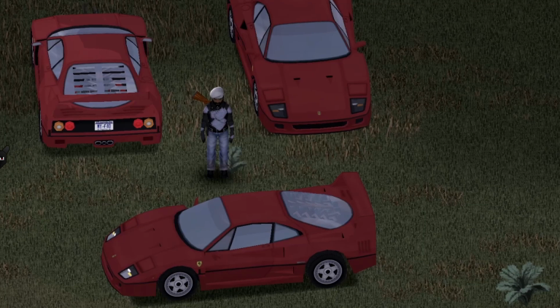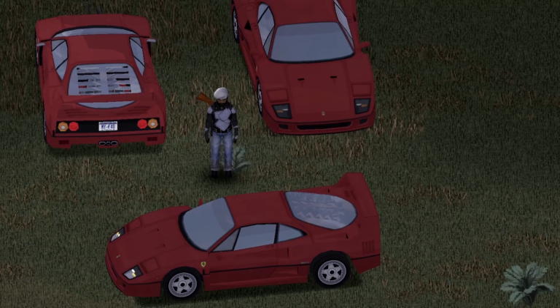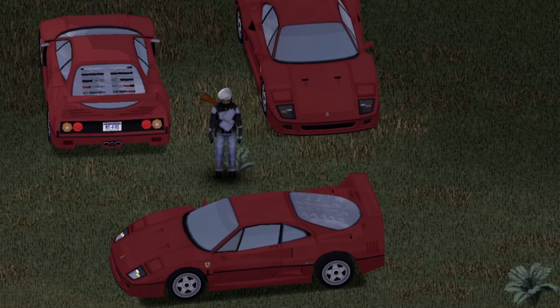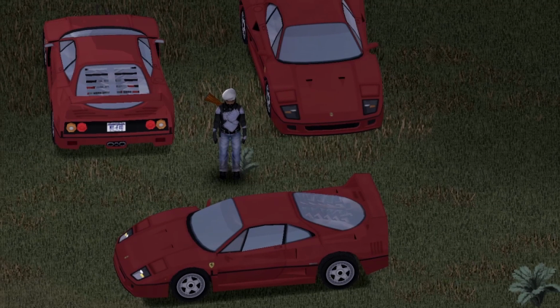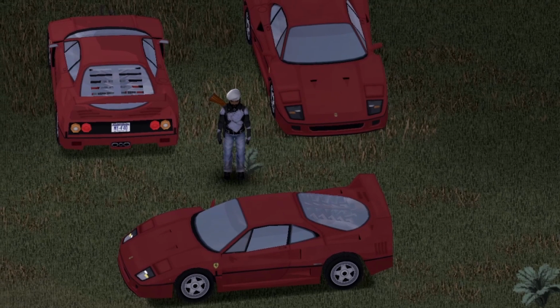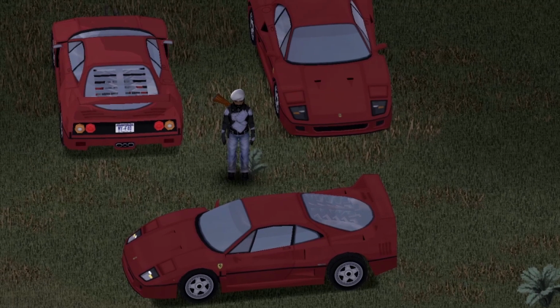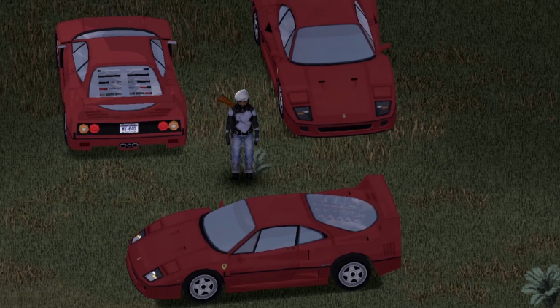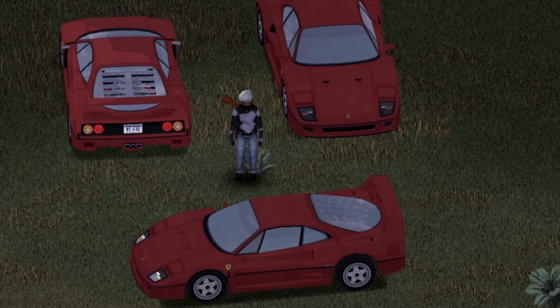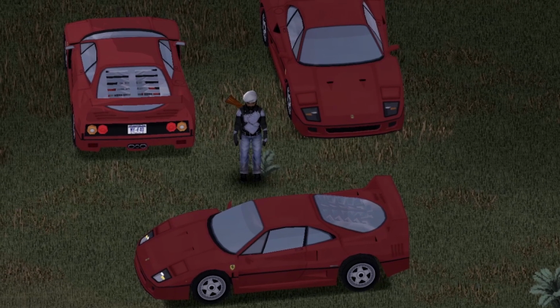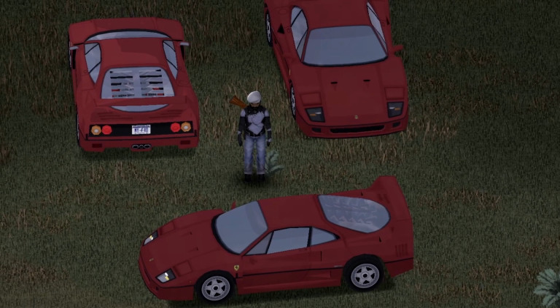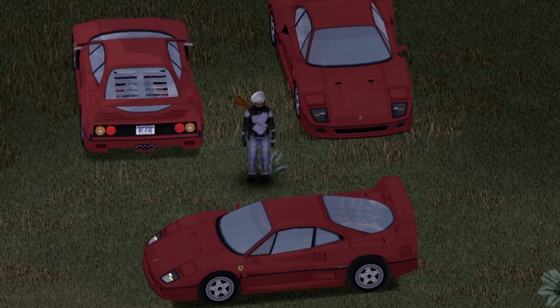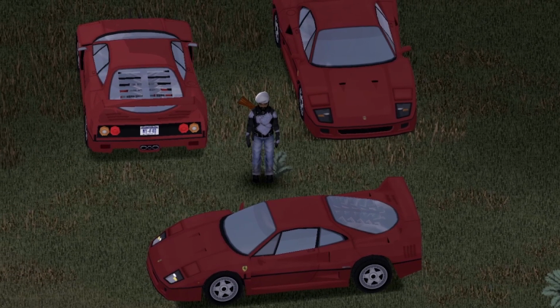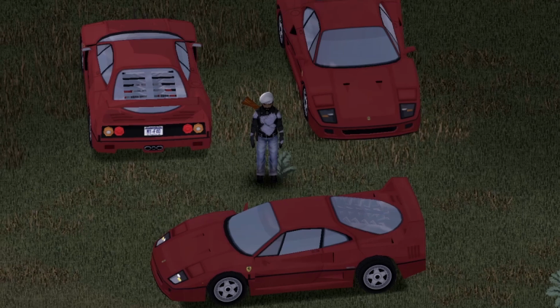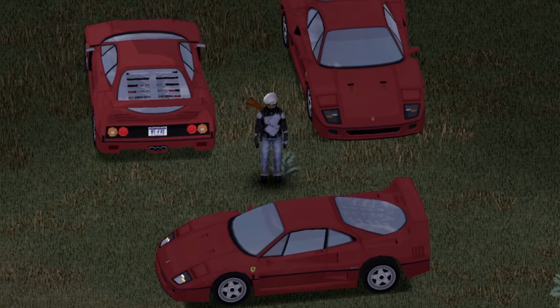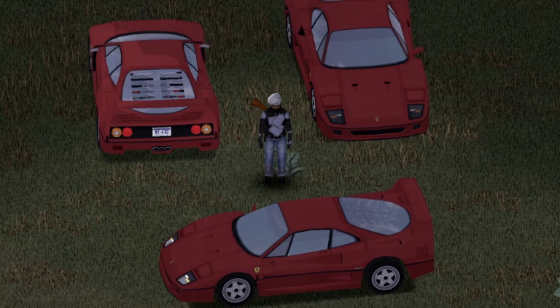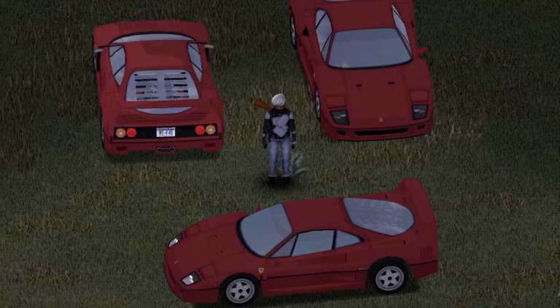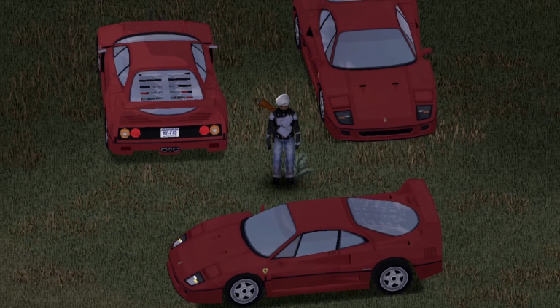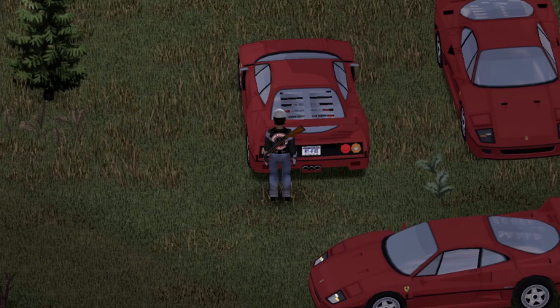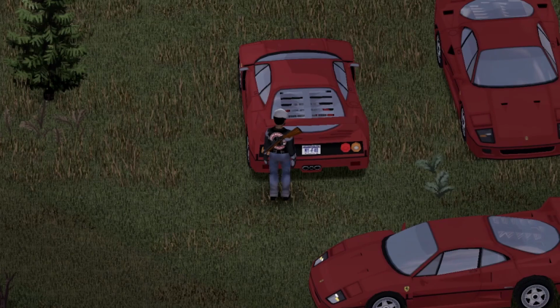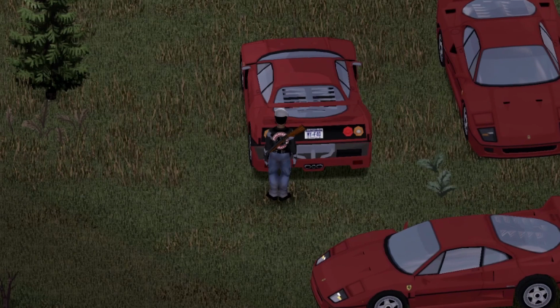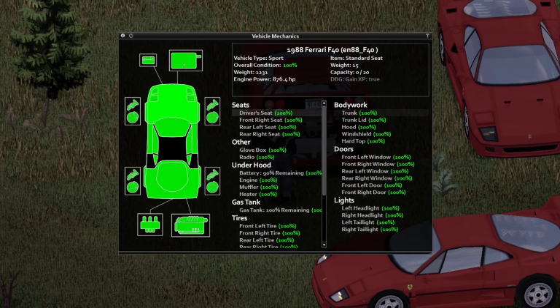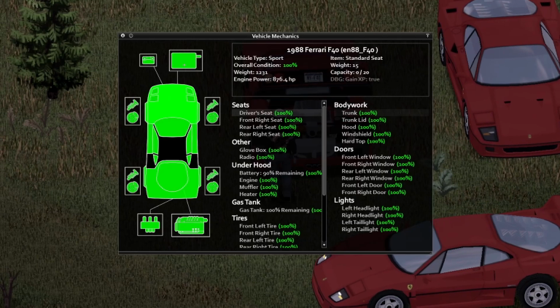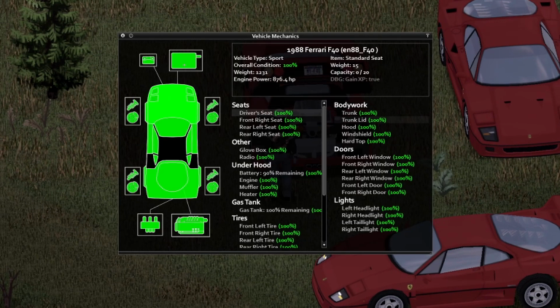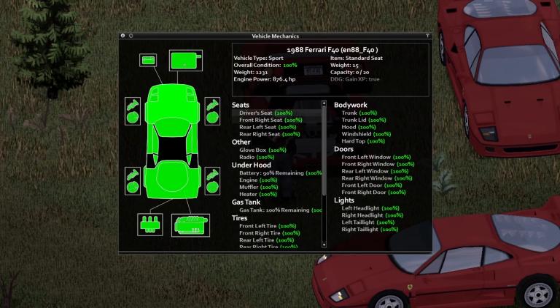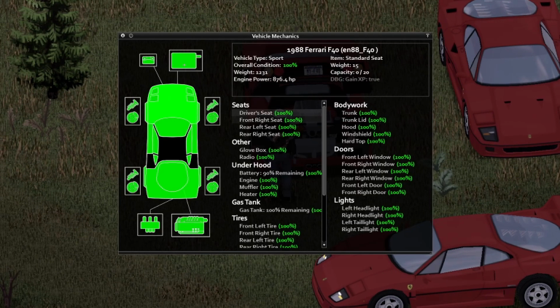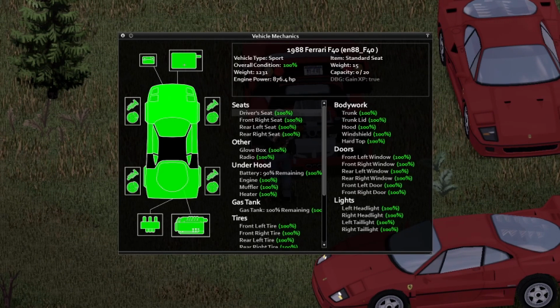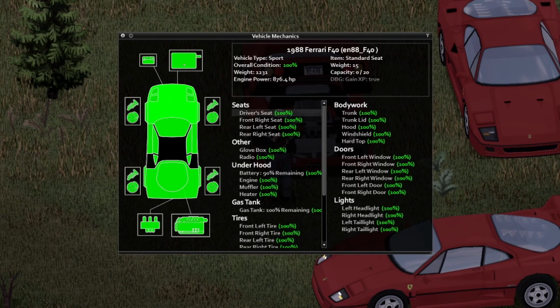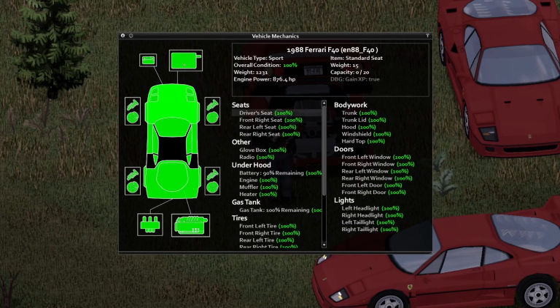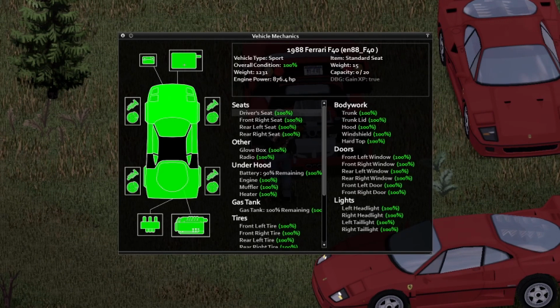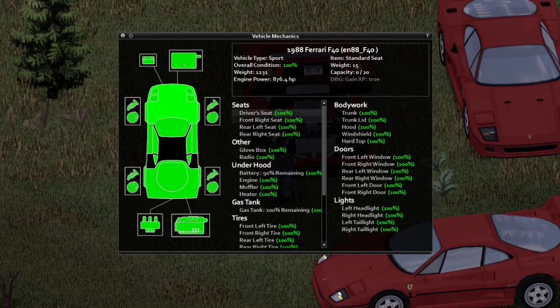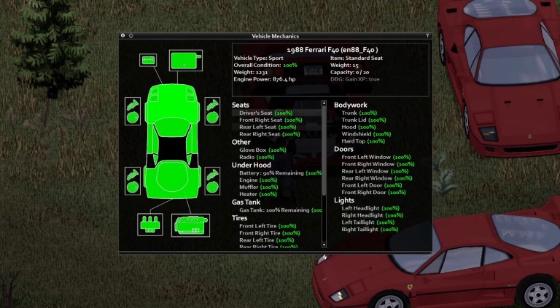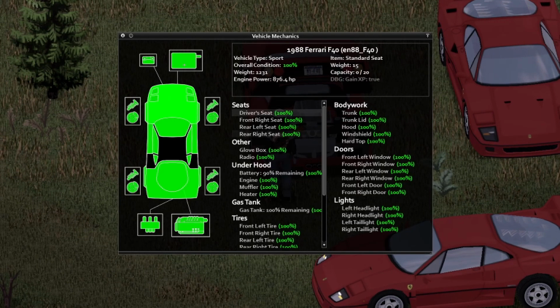Starting with the front view, back view, and side view. This vehicle does not include any spare tires. Moving on to the back of the vehicle — awesome animation with tons of detail there.